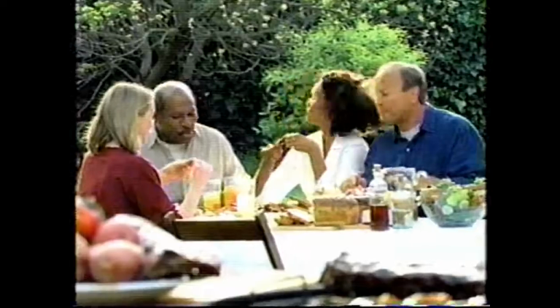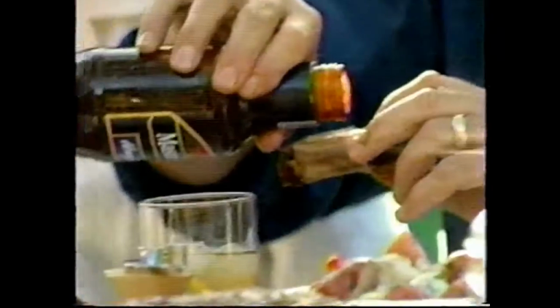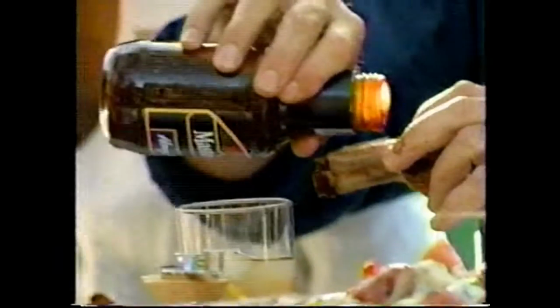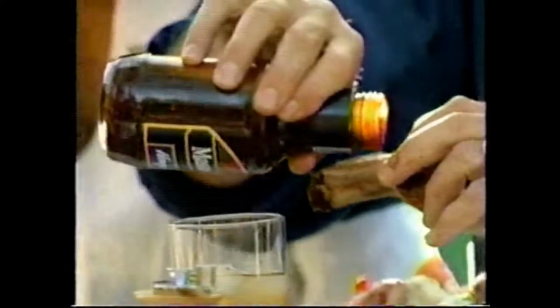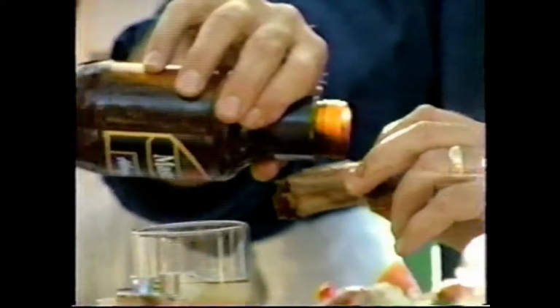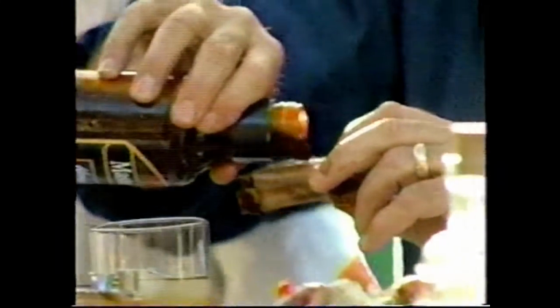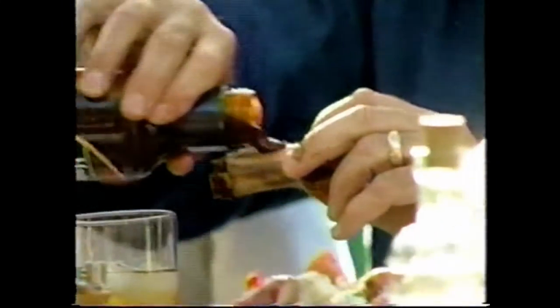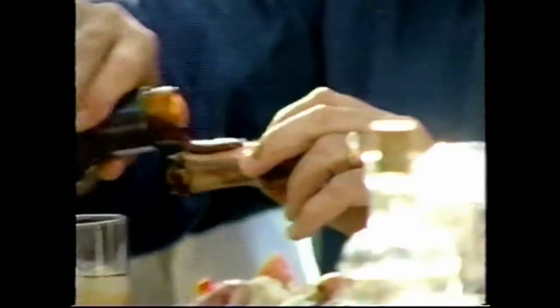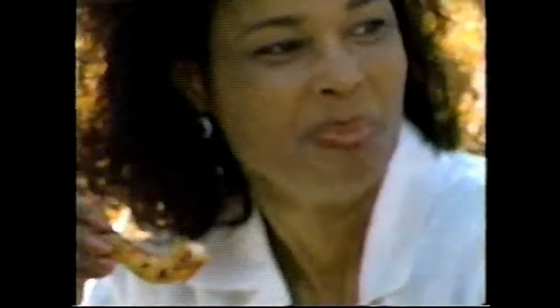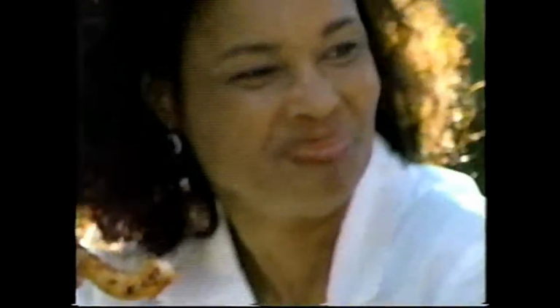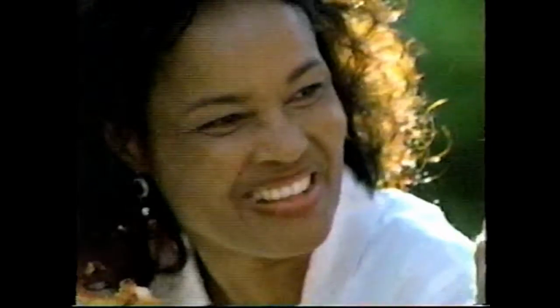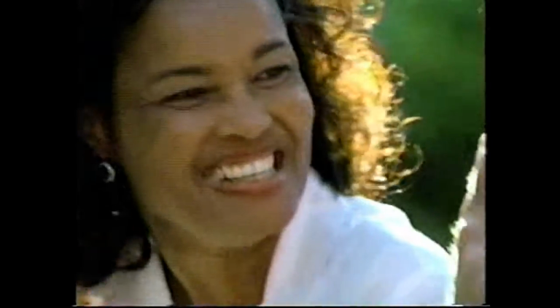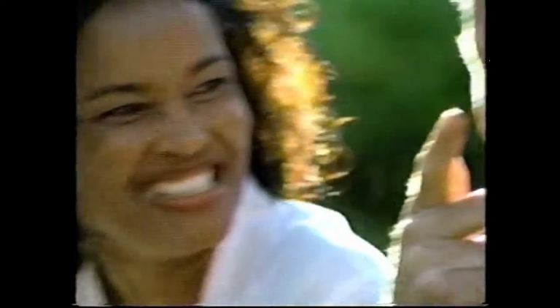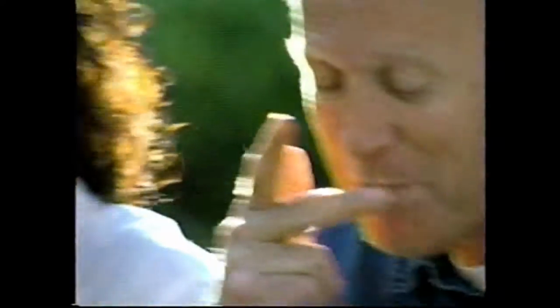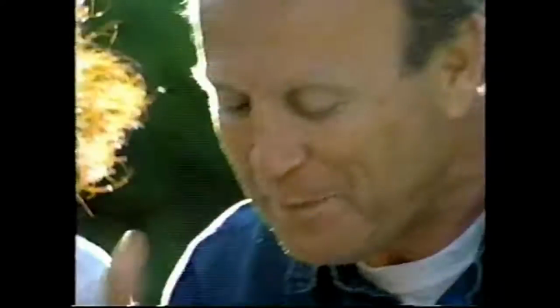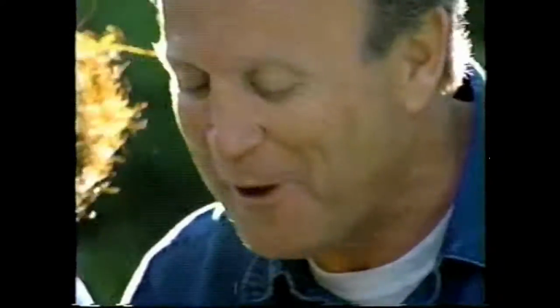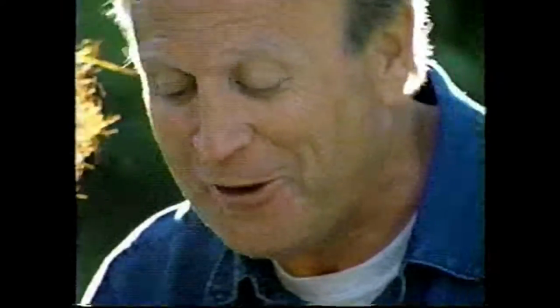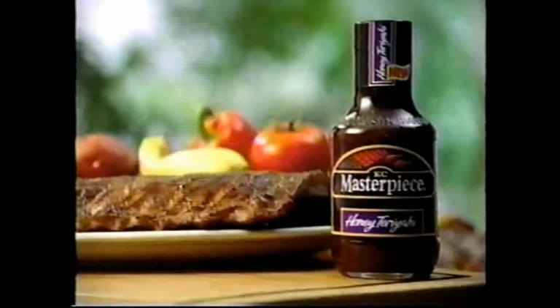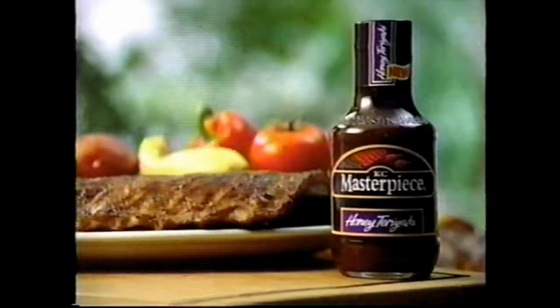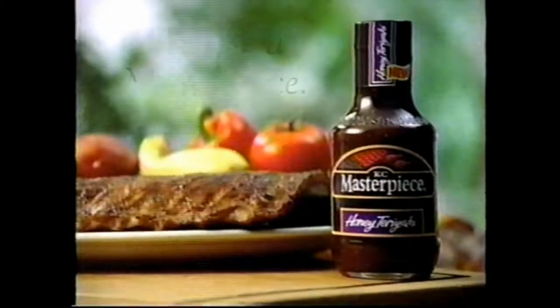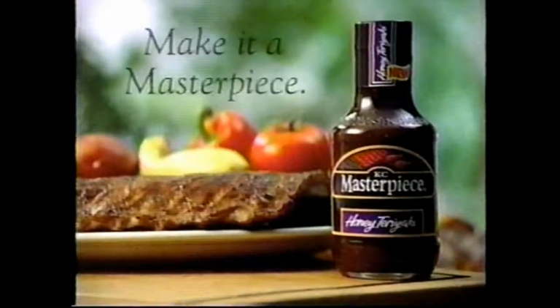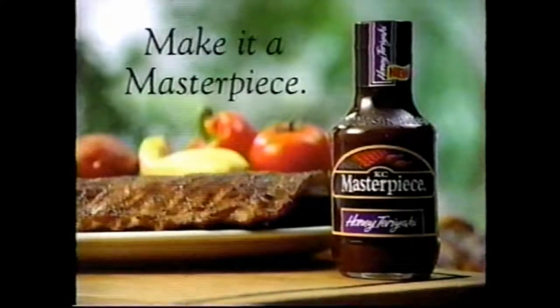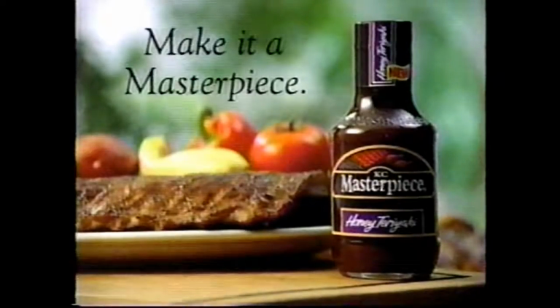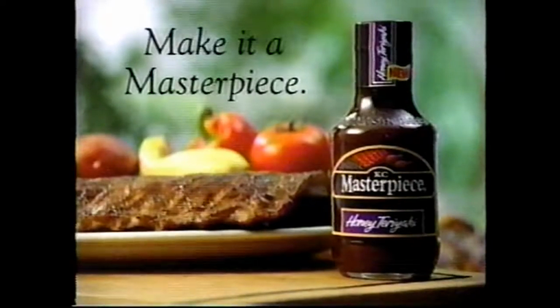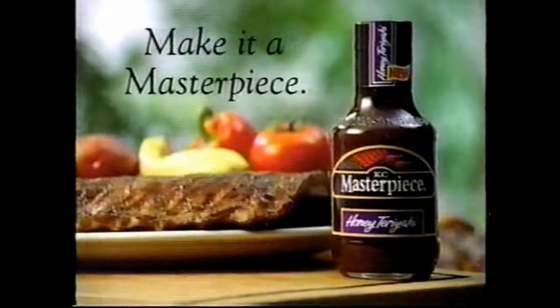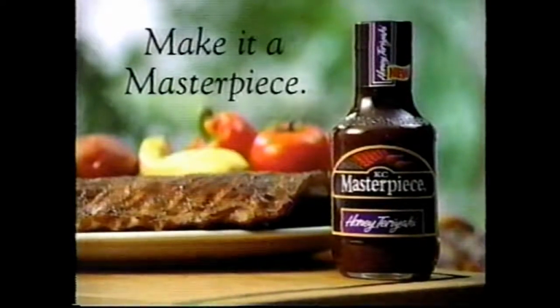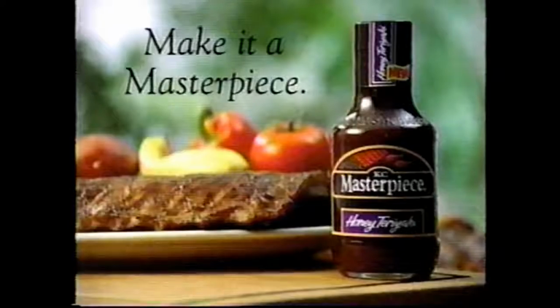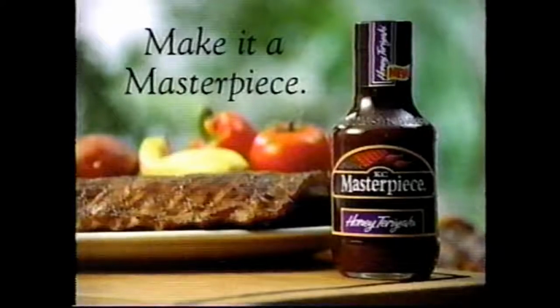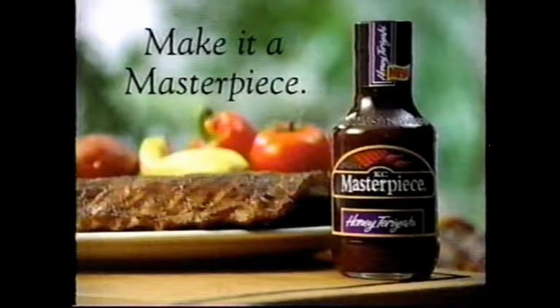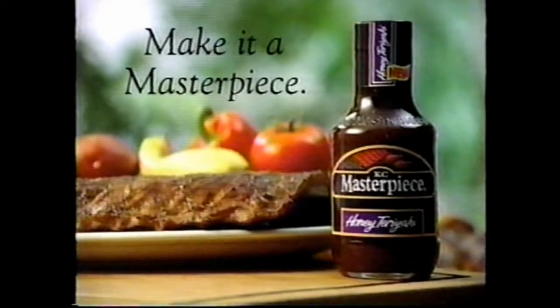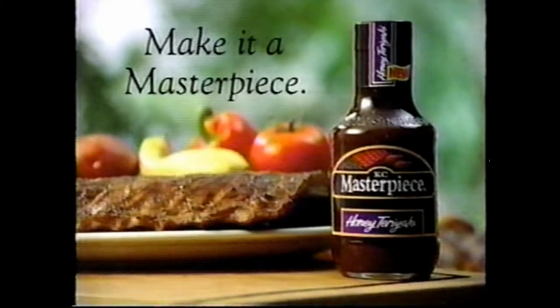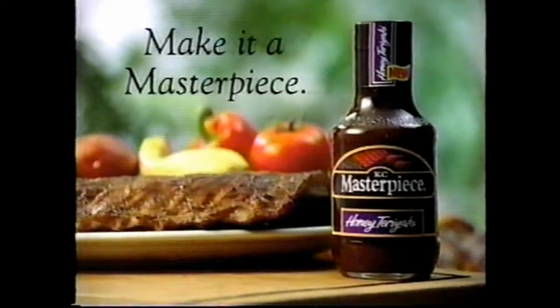The sauce is everything. Try the sweet, tangy flavor of New KC Masterpiece Honey Teriyaki.